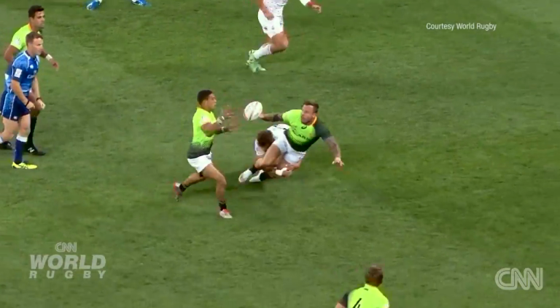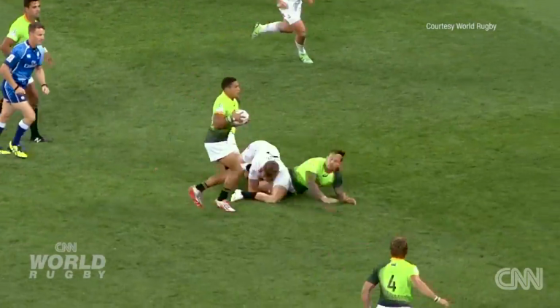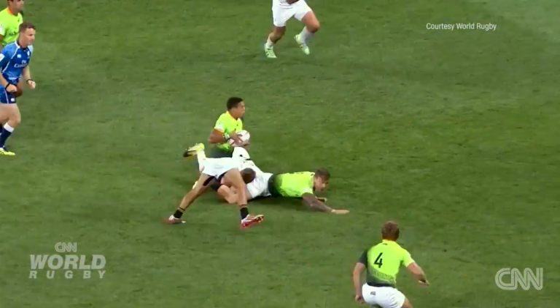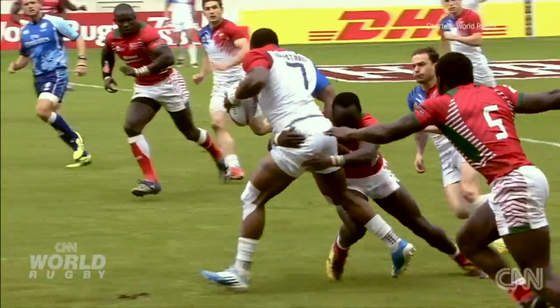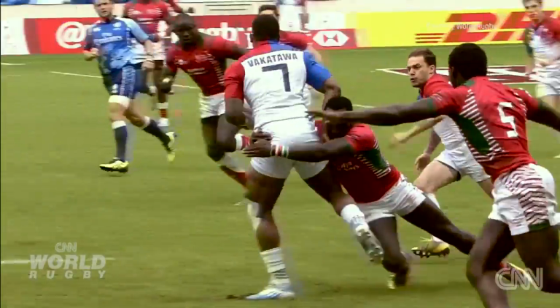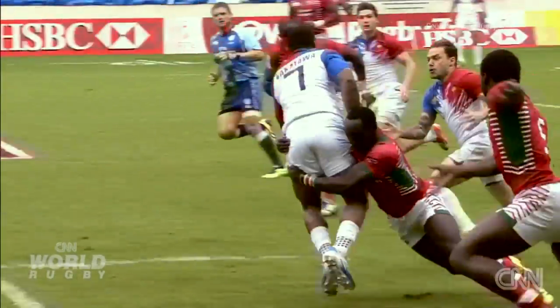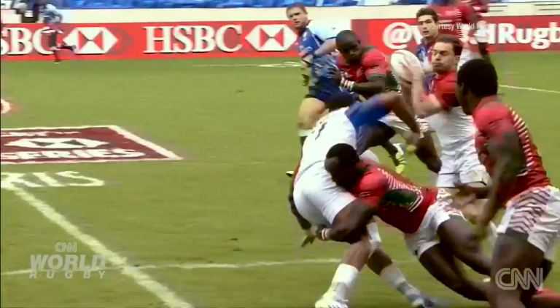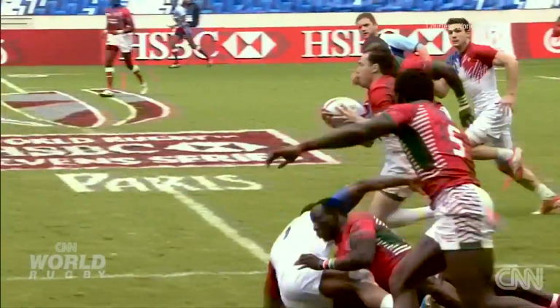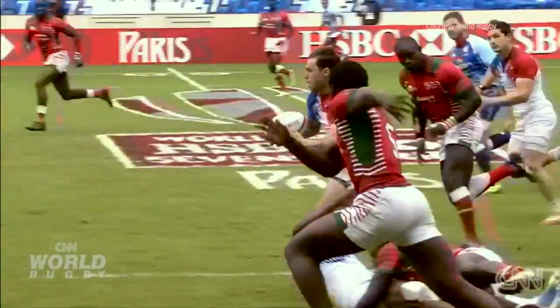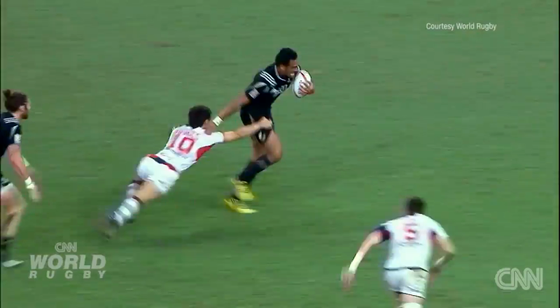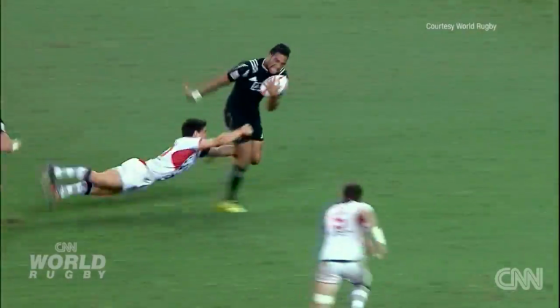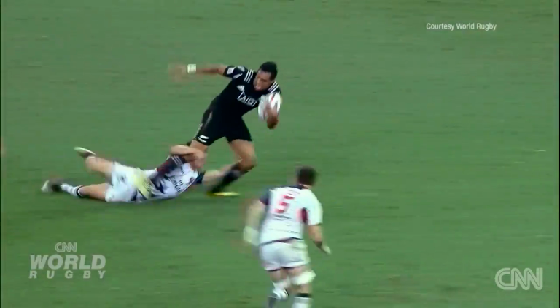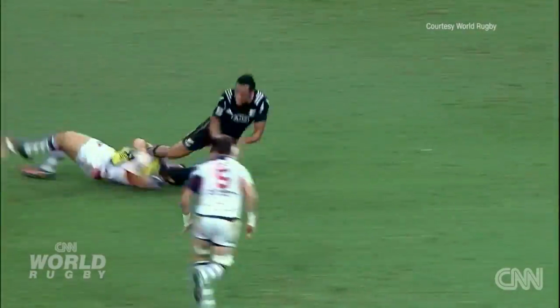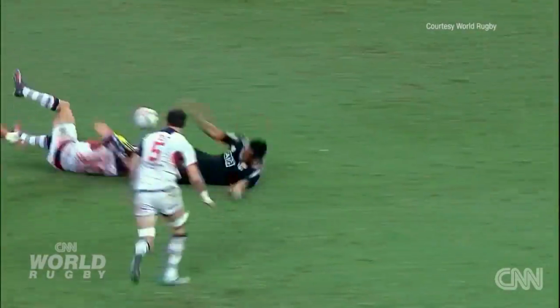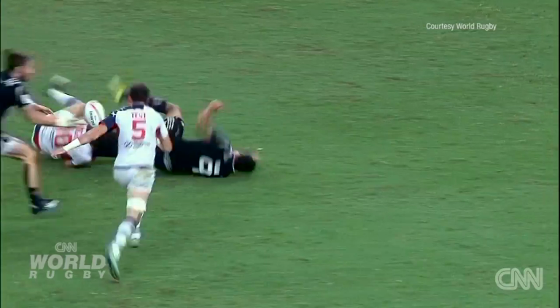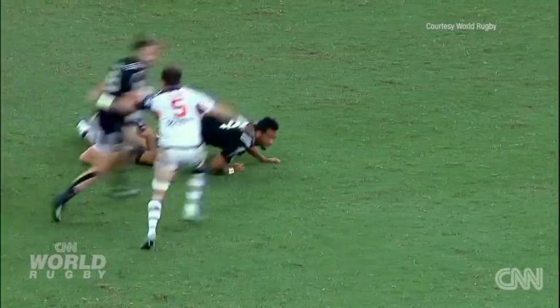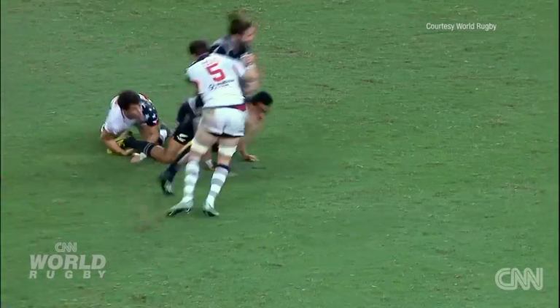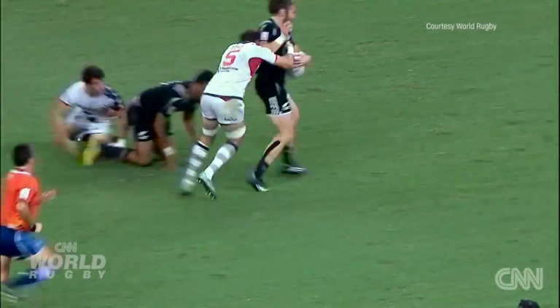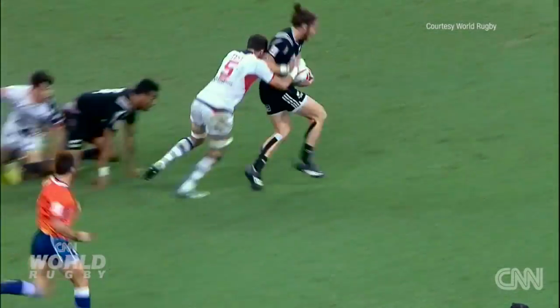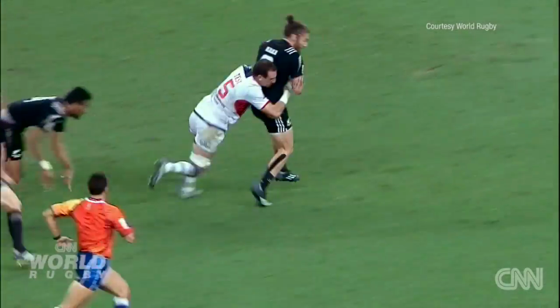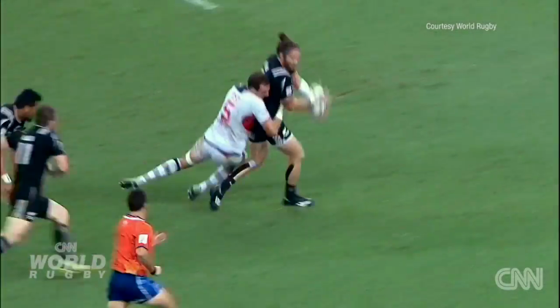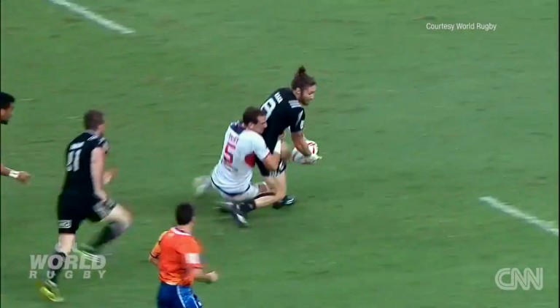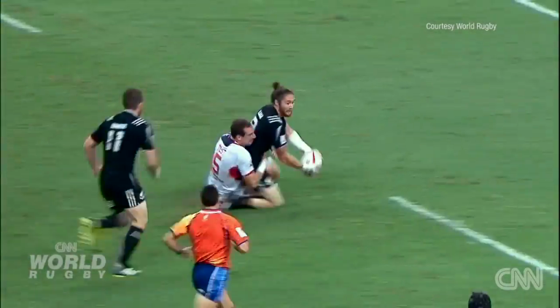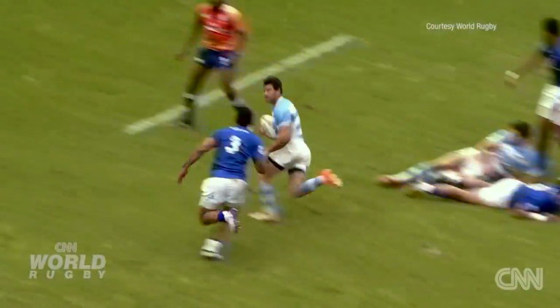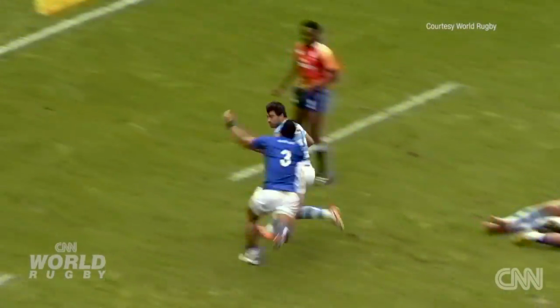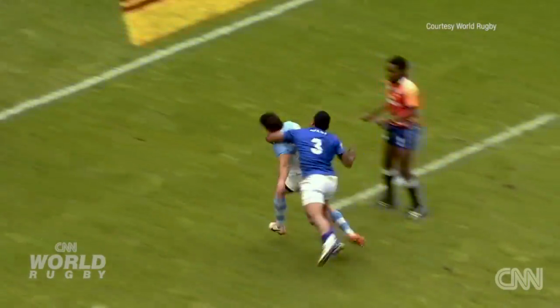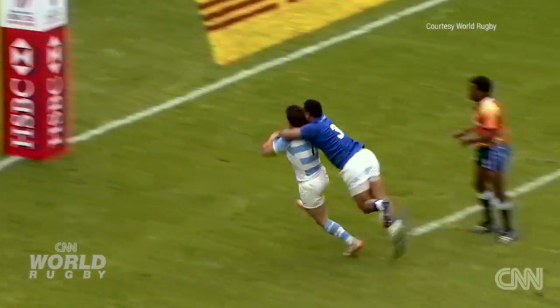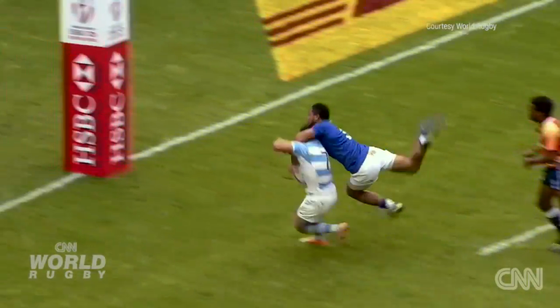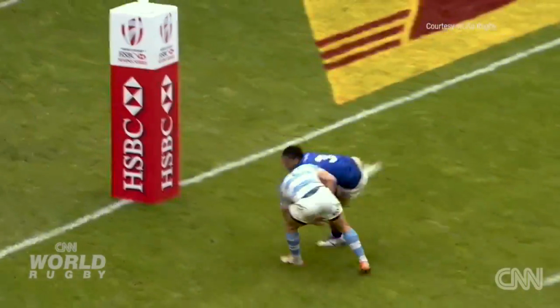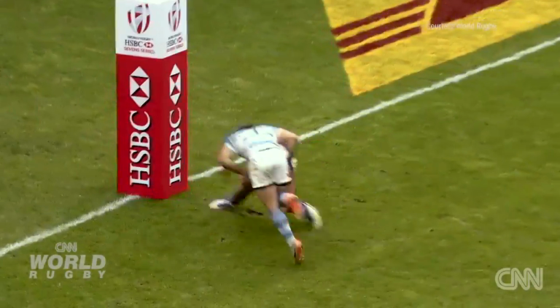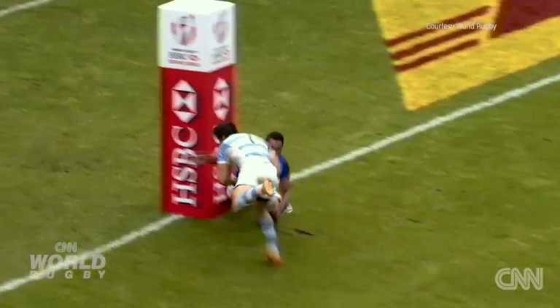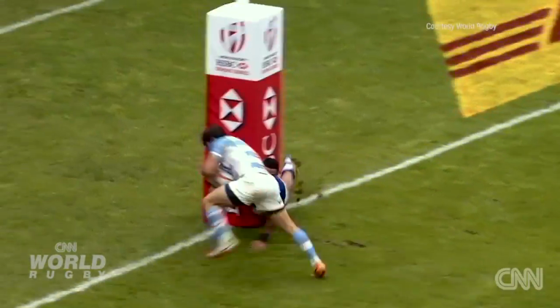You can see in games of 7s, the games can be won or lost on one or two tackles that are either made or not made.